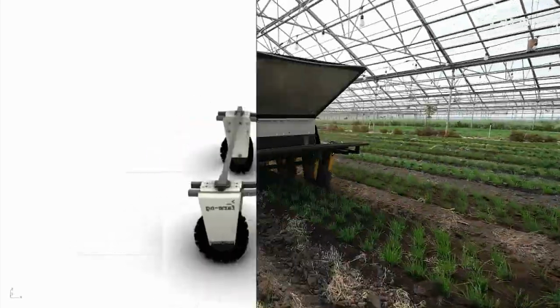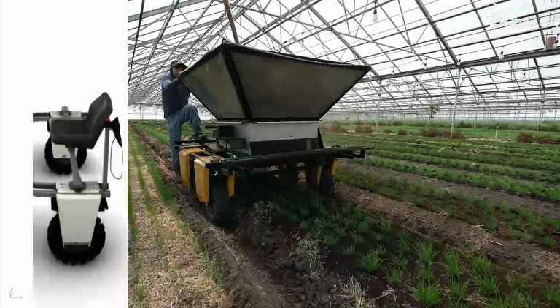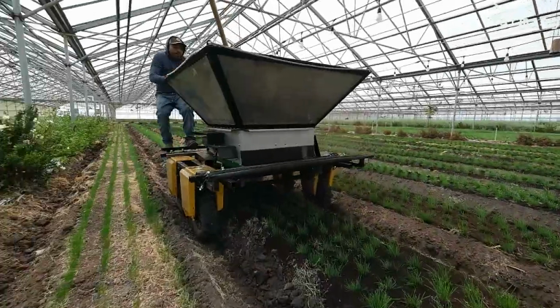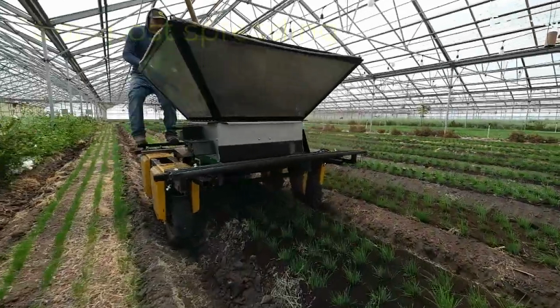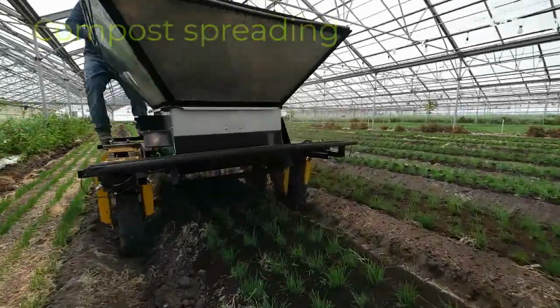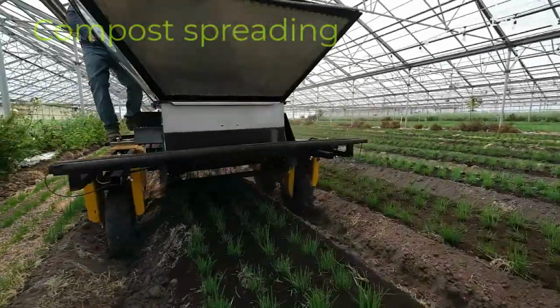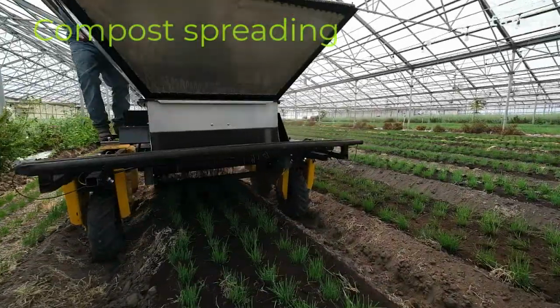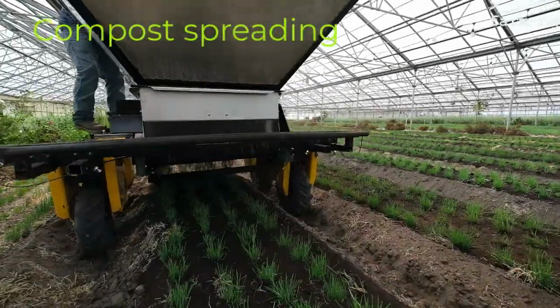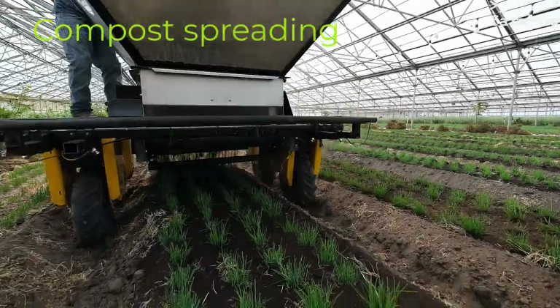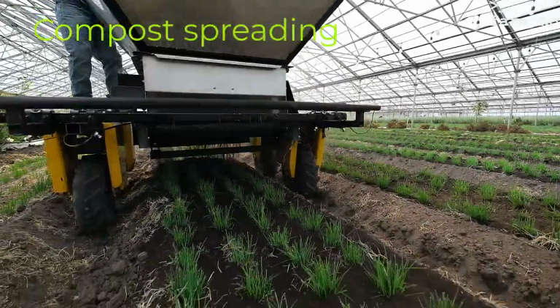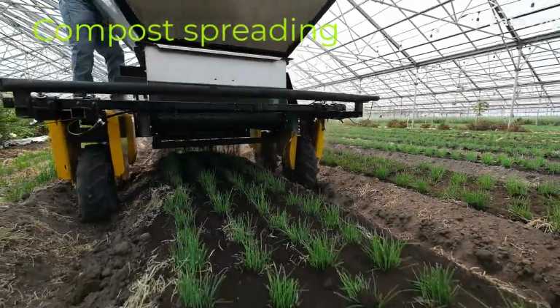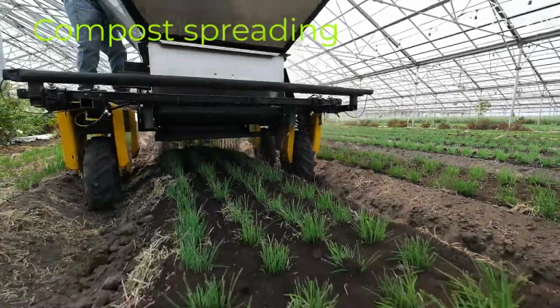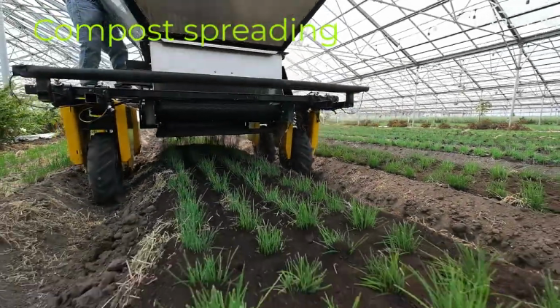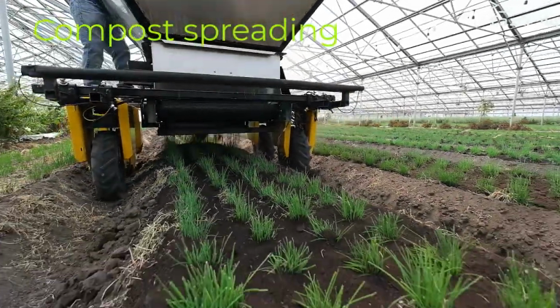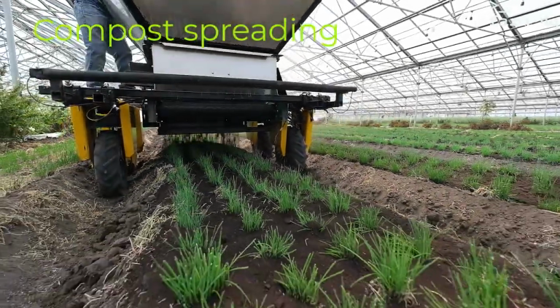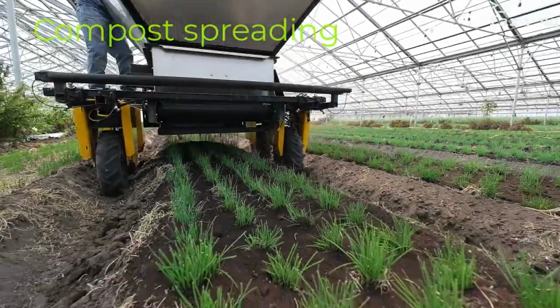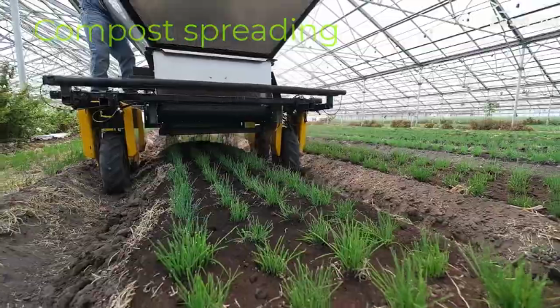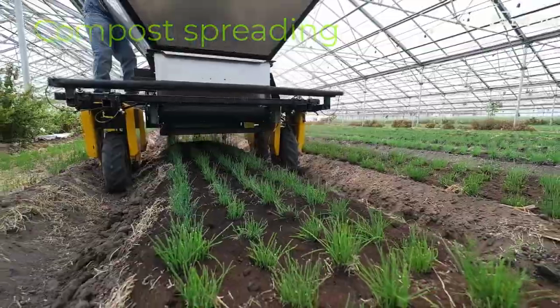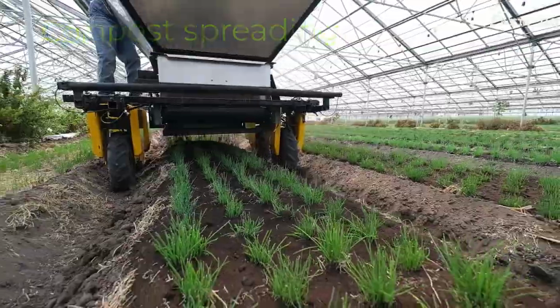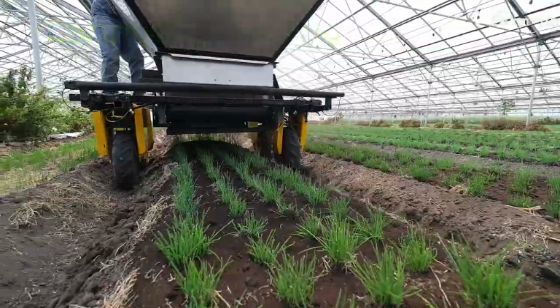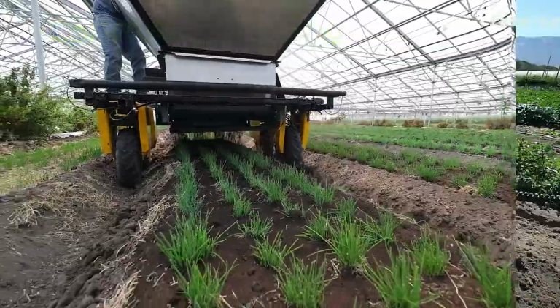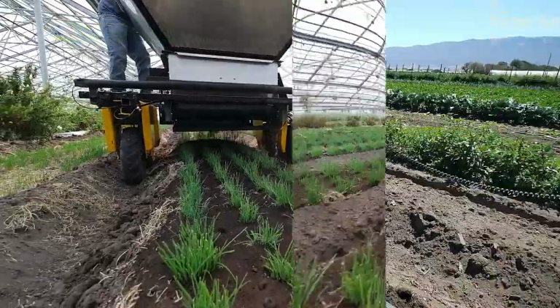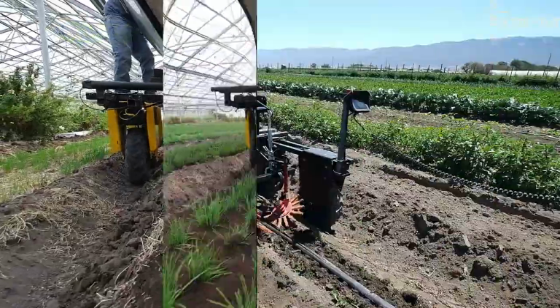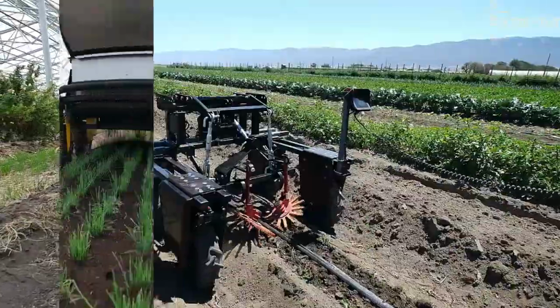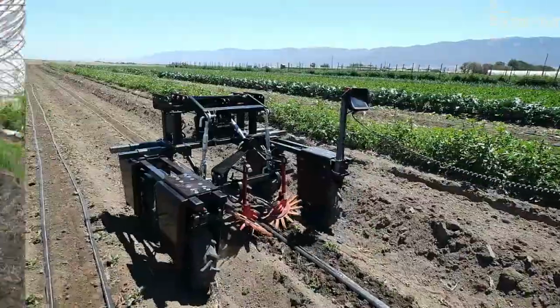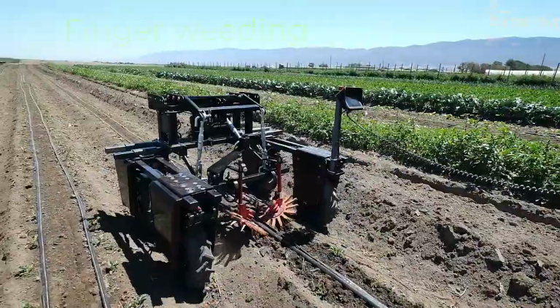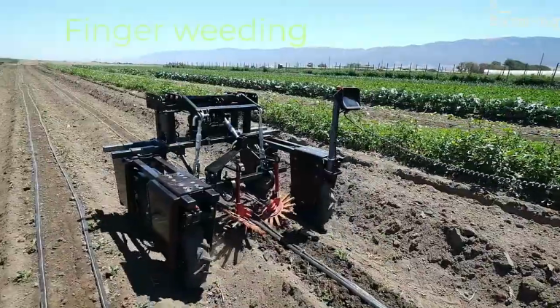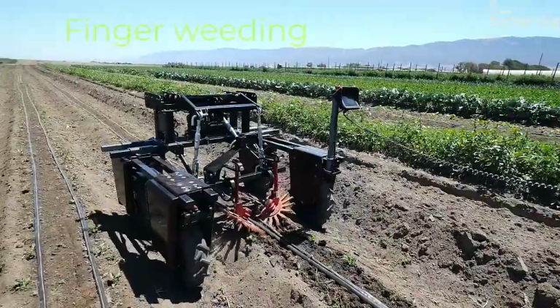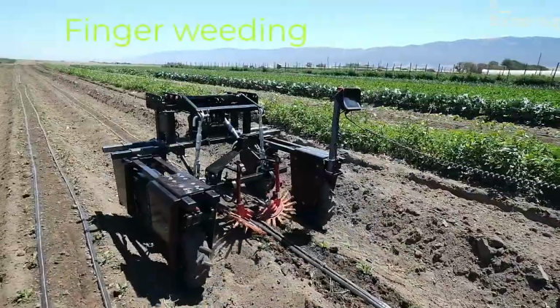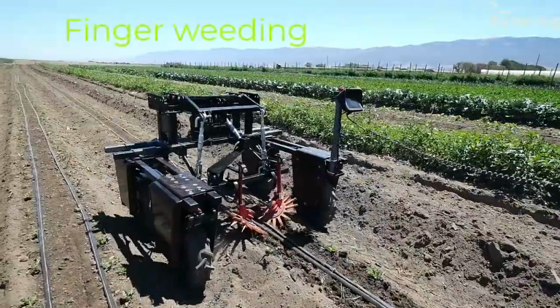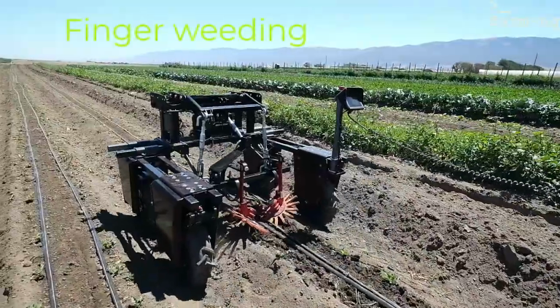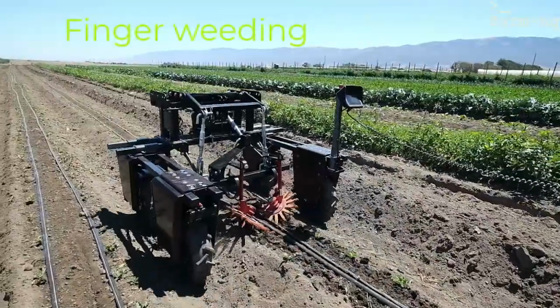Here are some examples of it in use. This is compost spreading, and here you can see it in finger weeding.